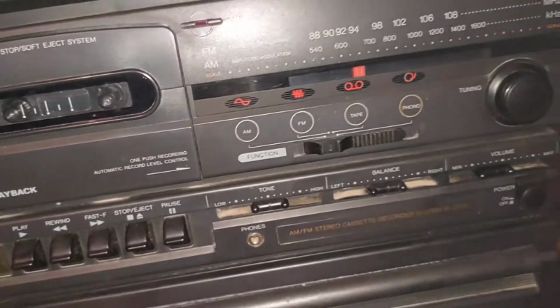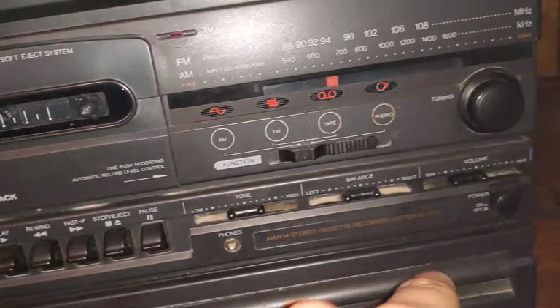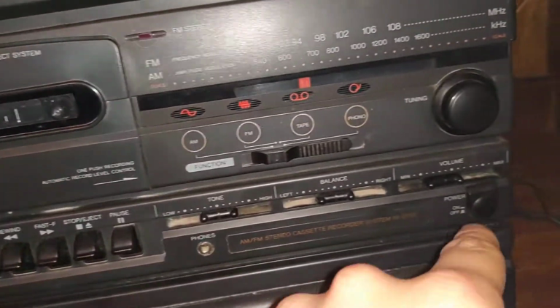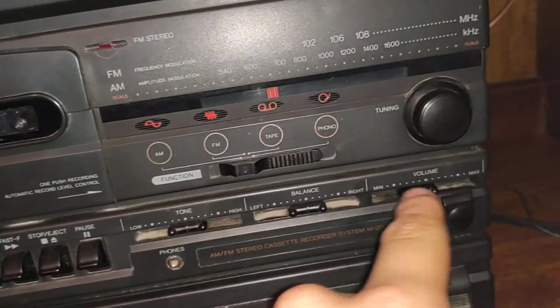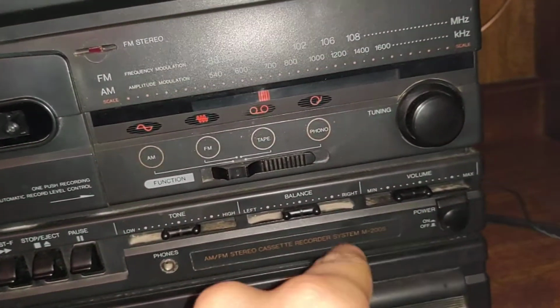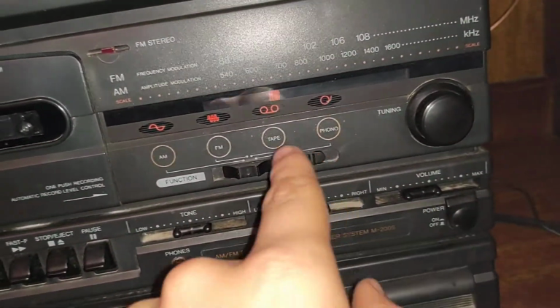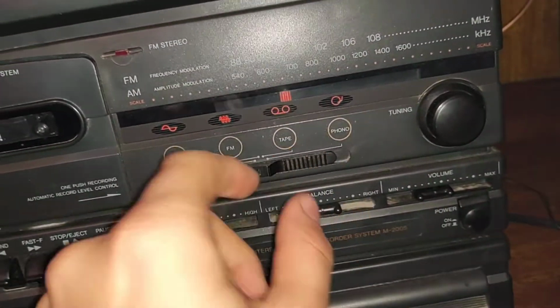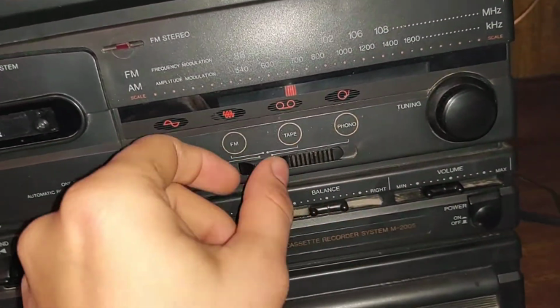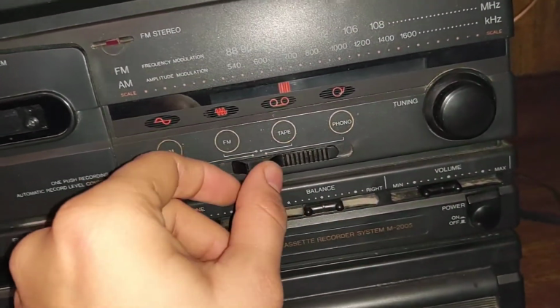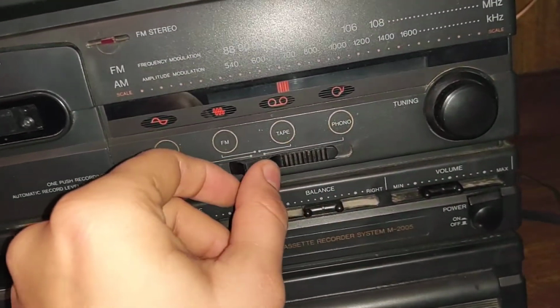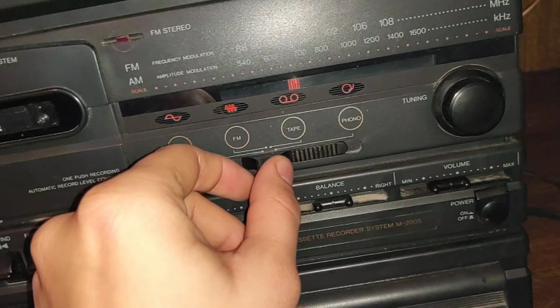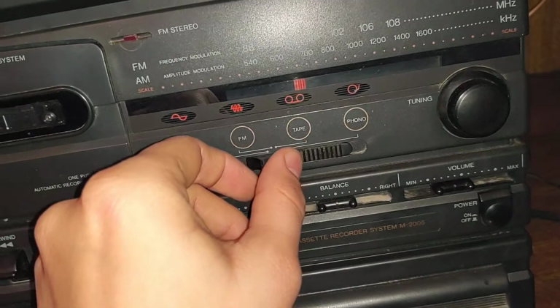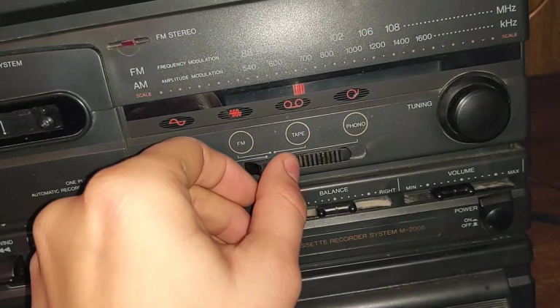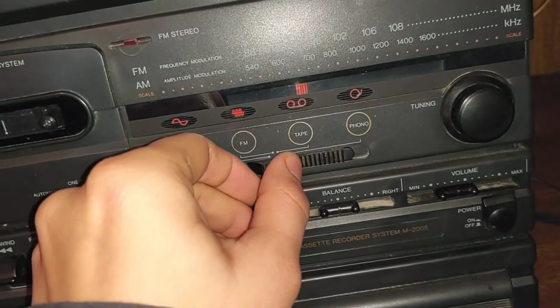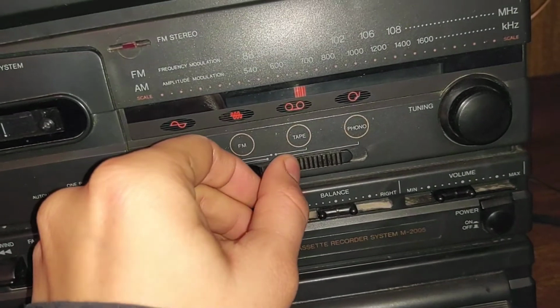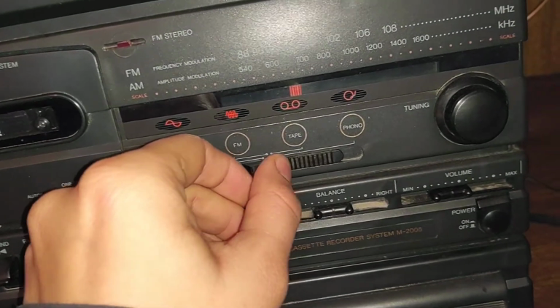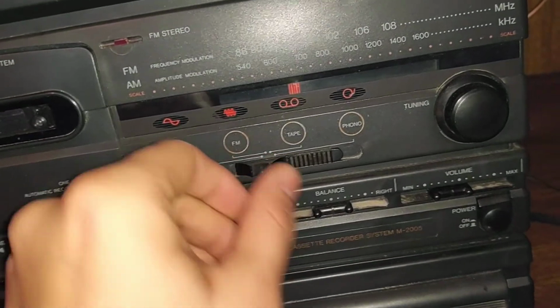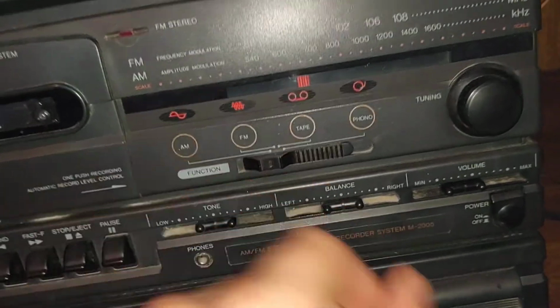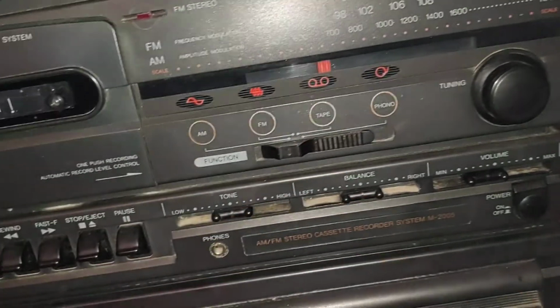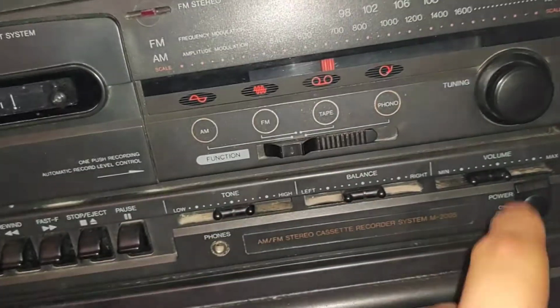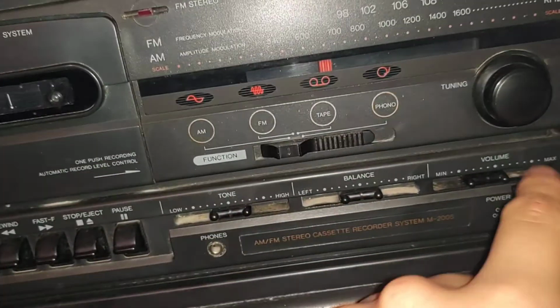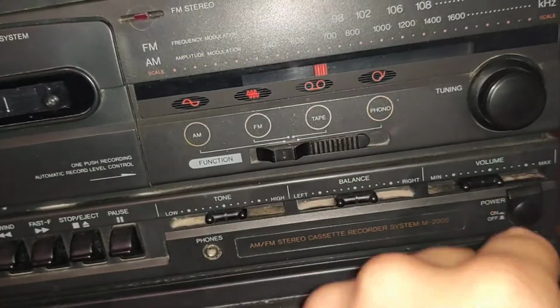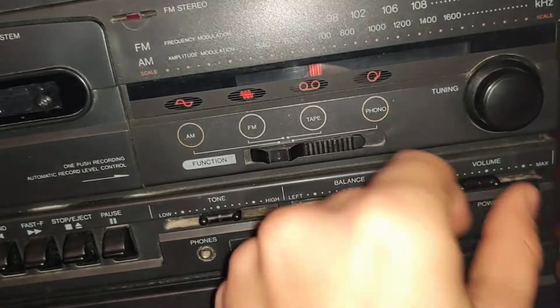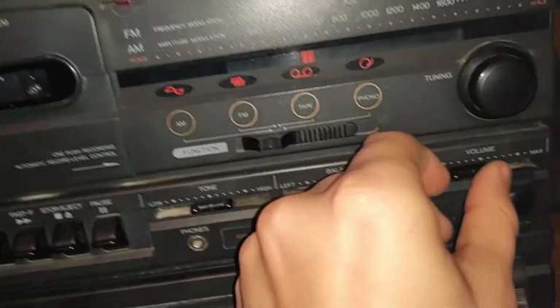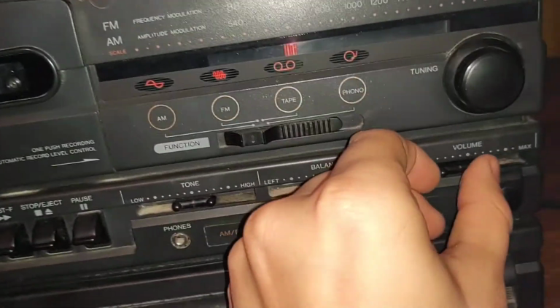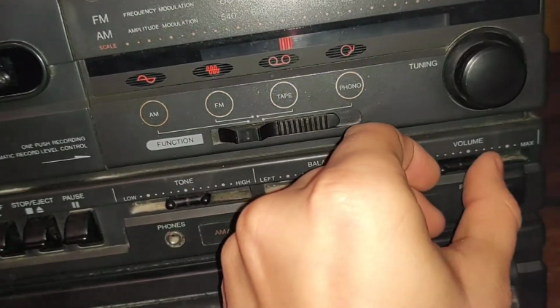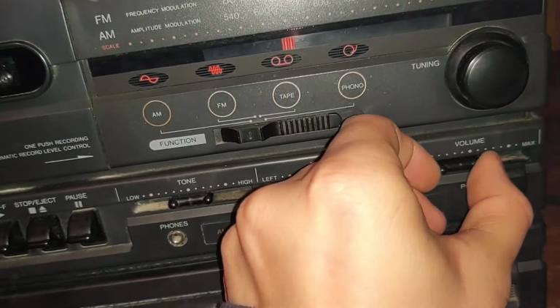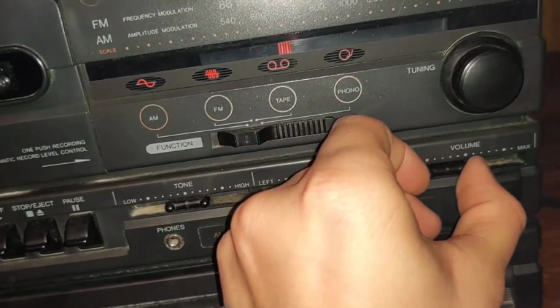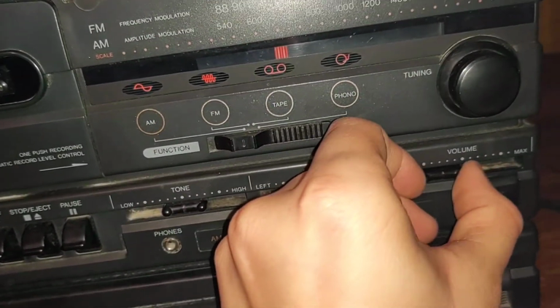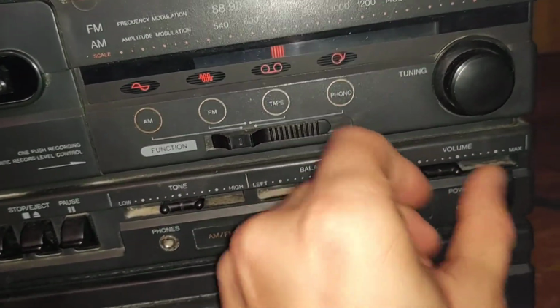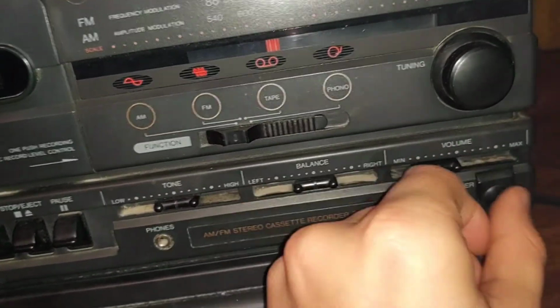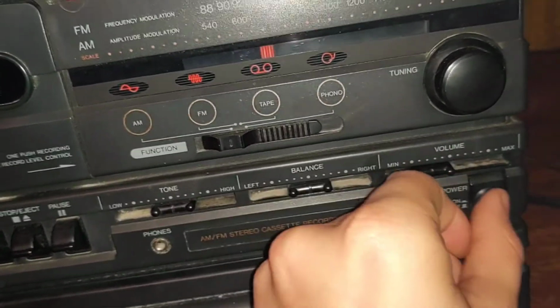But first things first, it's on. Let's start up with AM. Turn that way down.